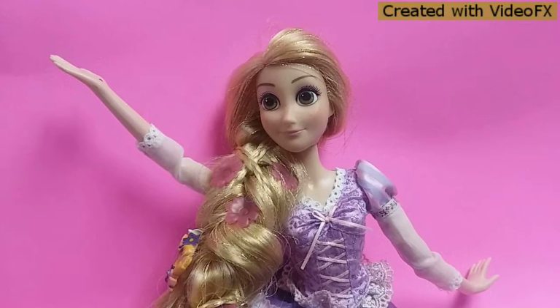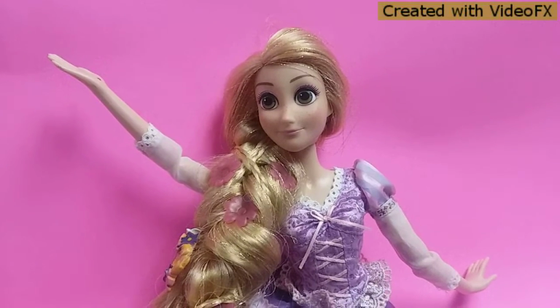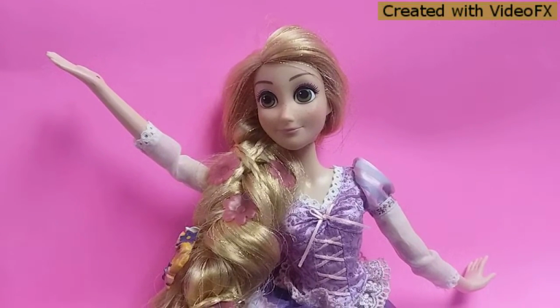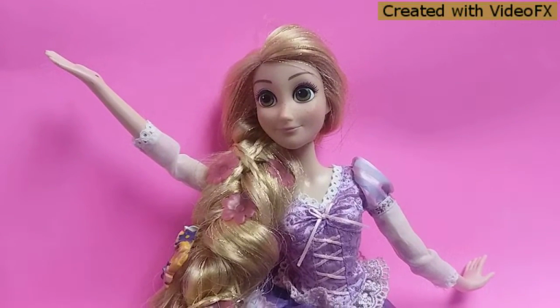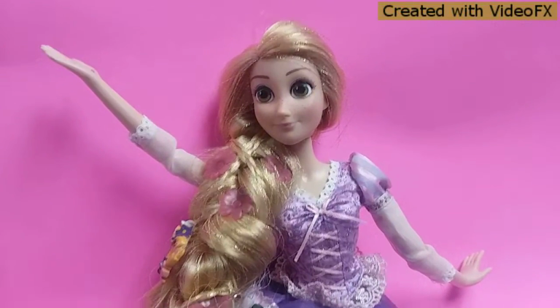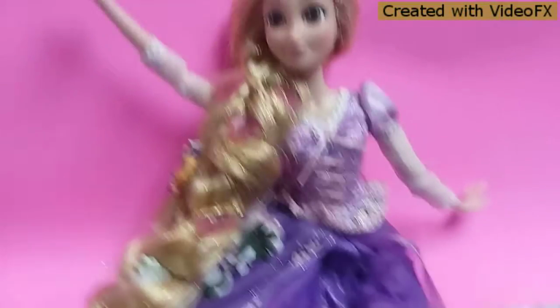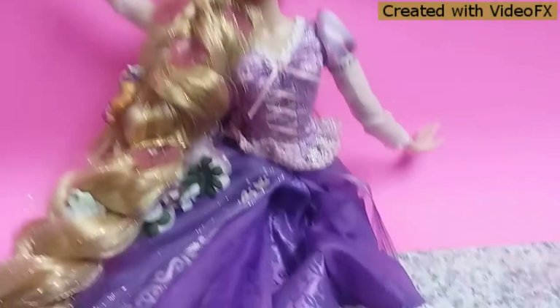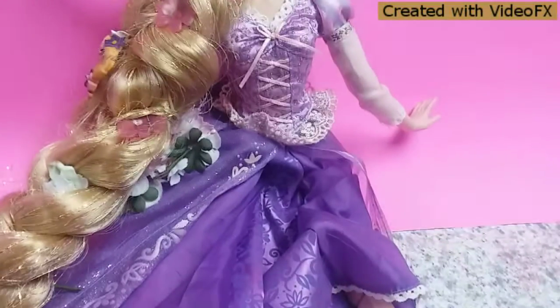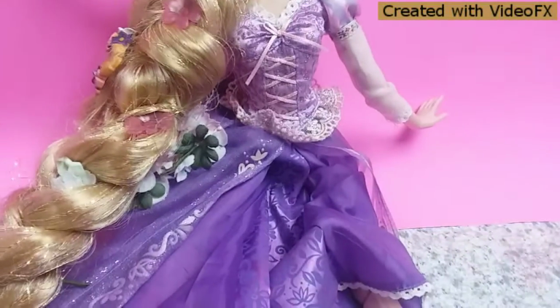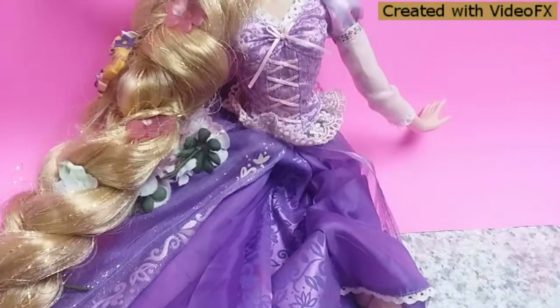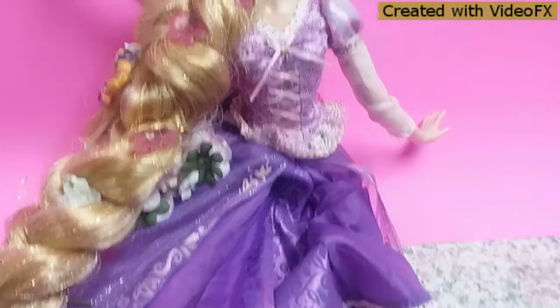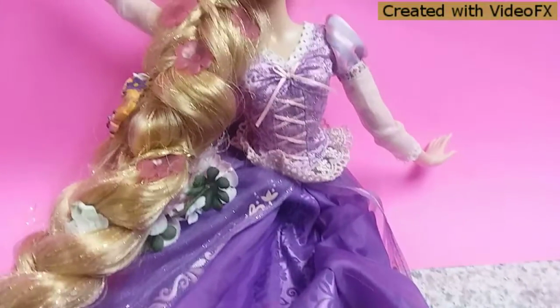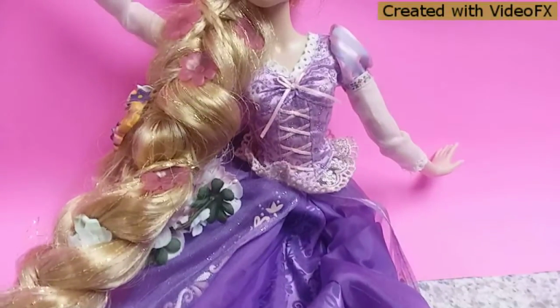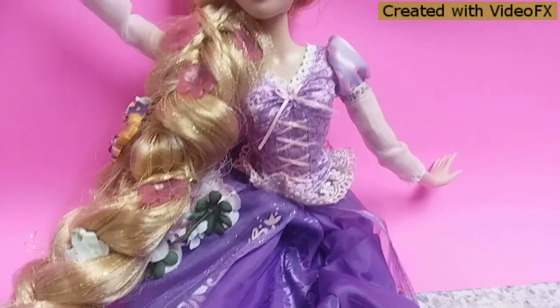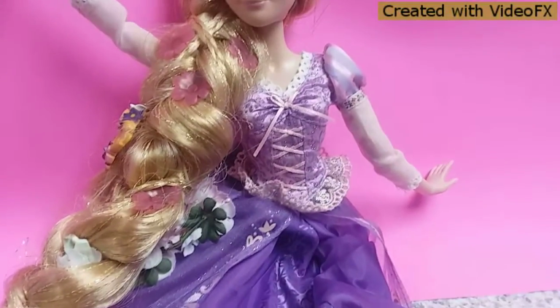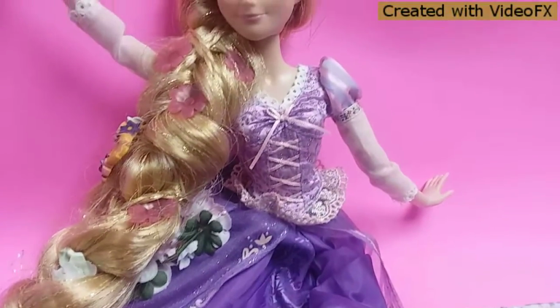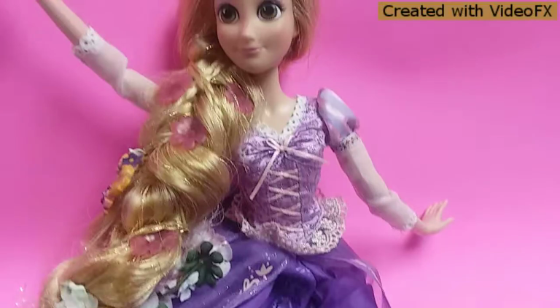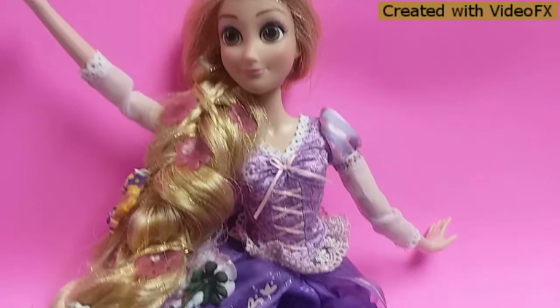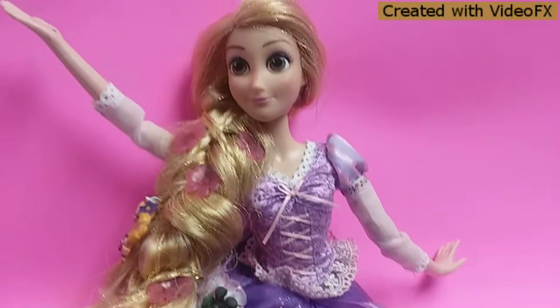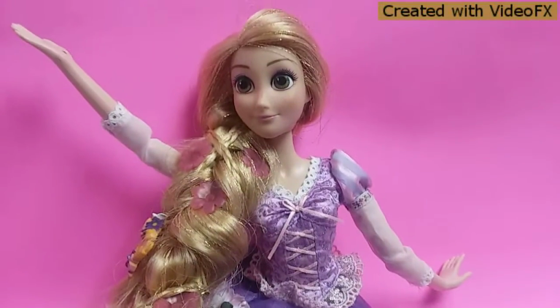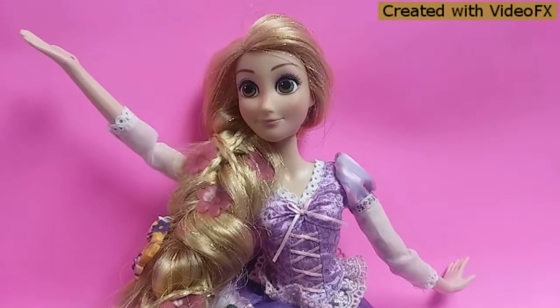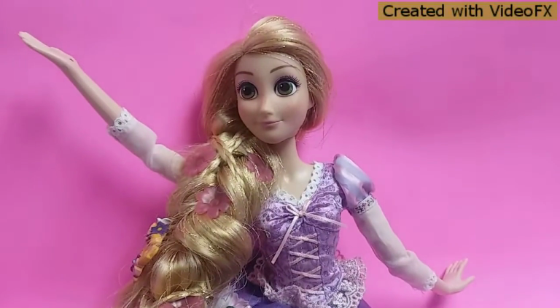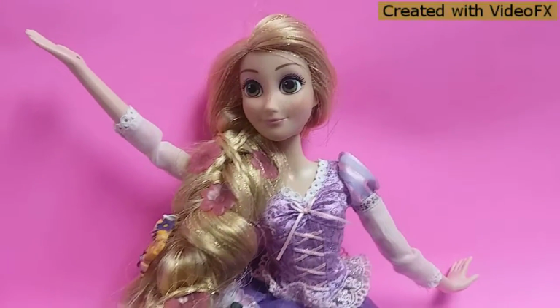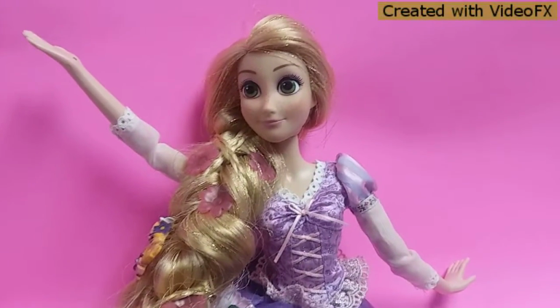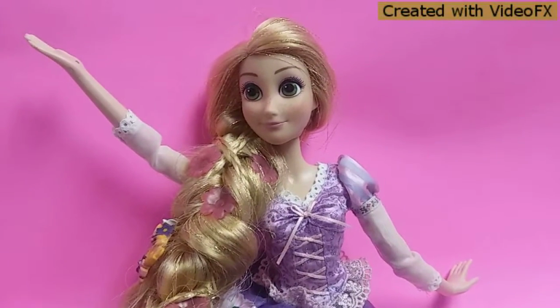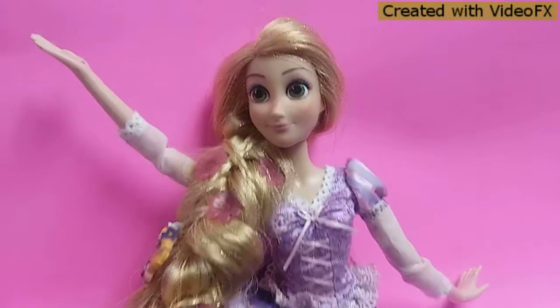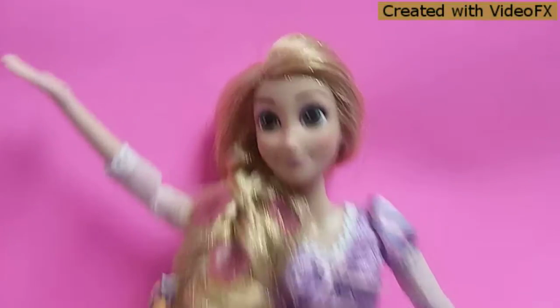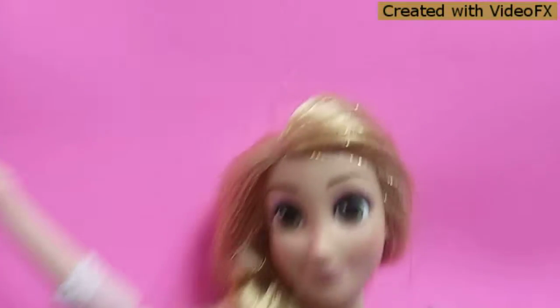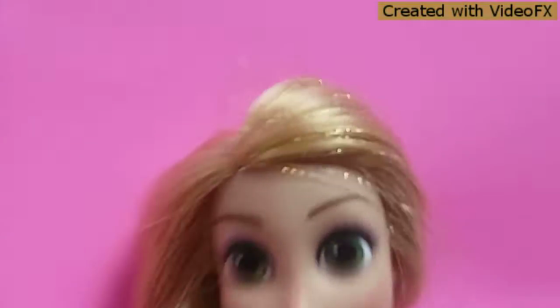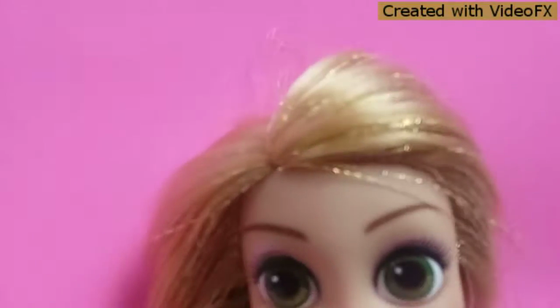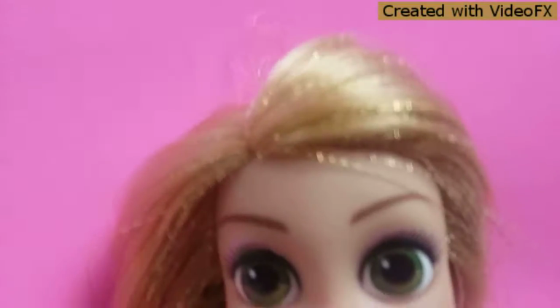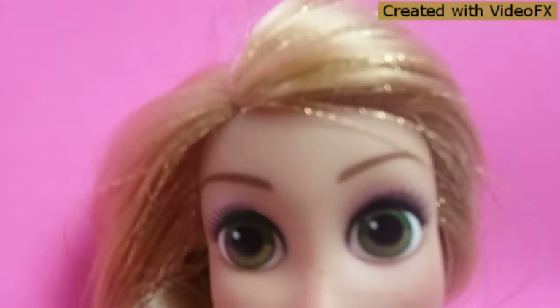I'm a horrible doll reviewer, and currently you can just see what's on her, so why would I tell you what she has on her? Just look closely.